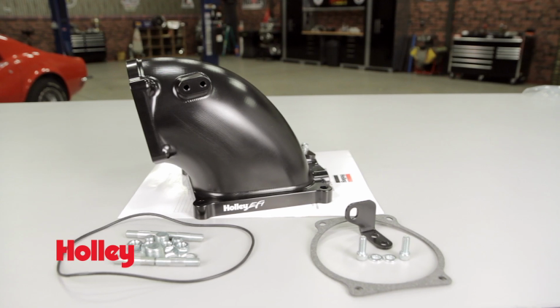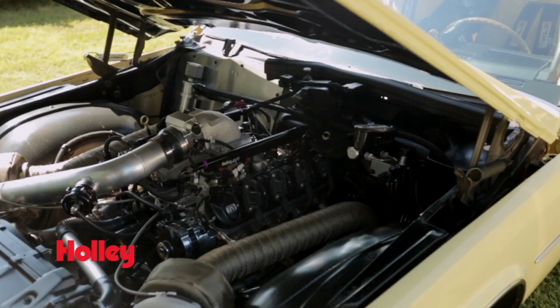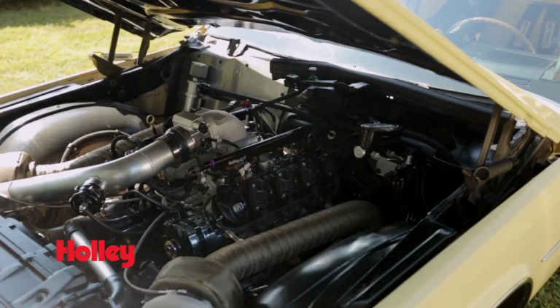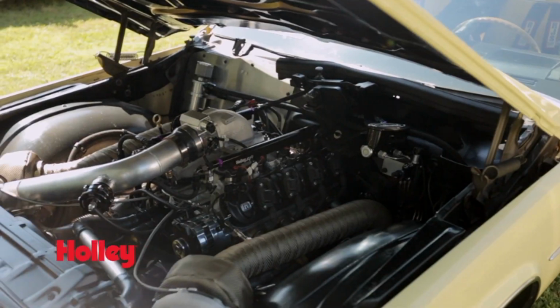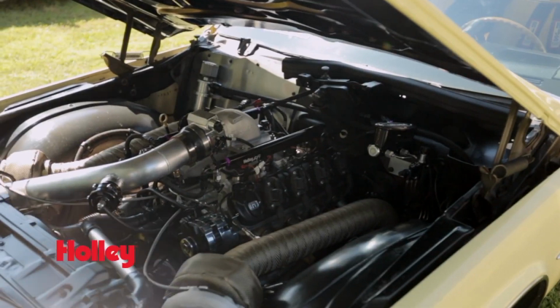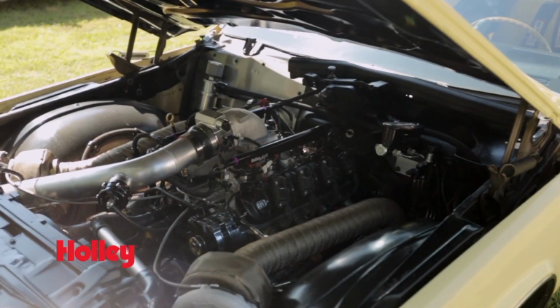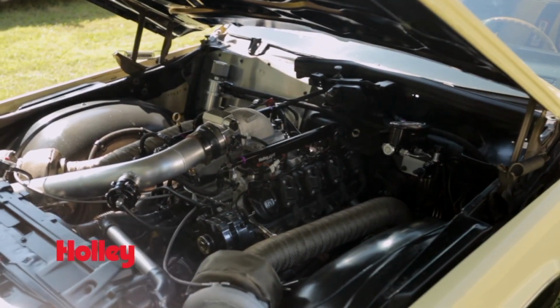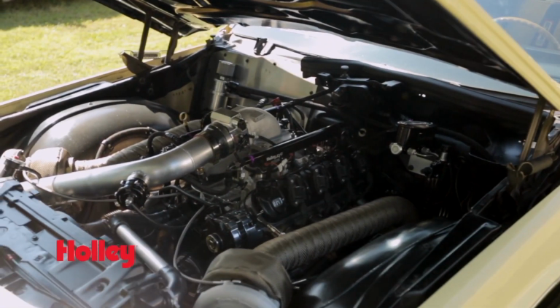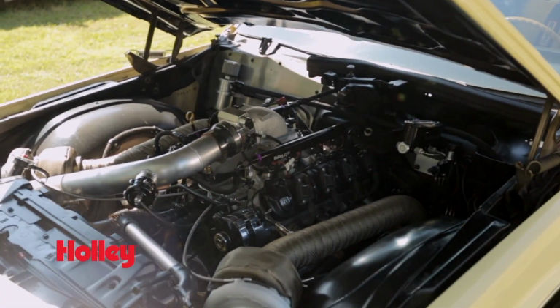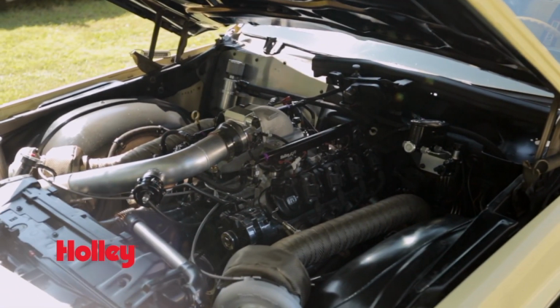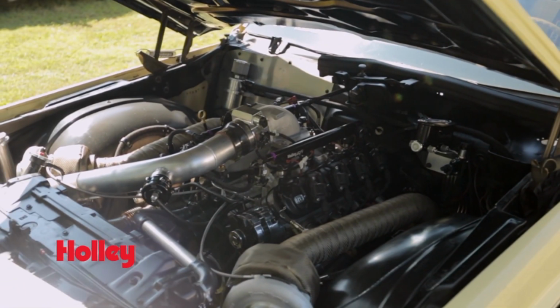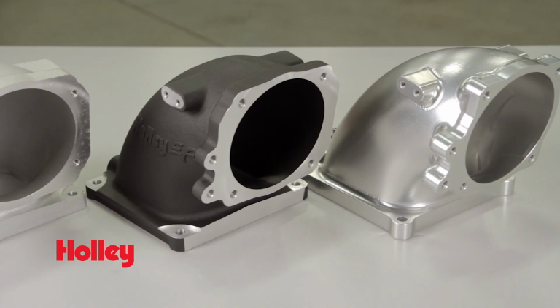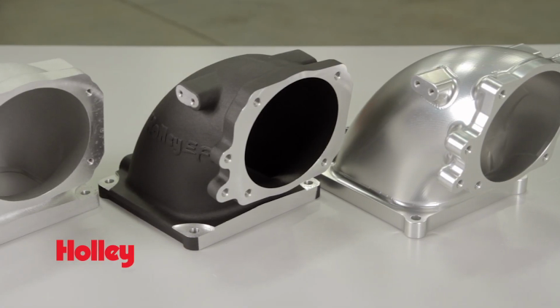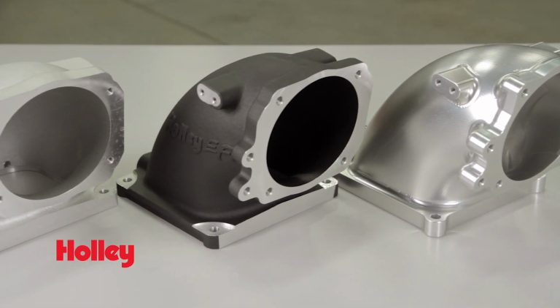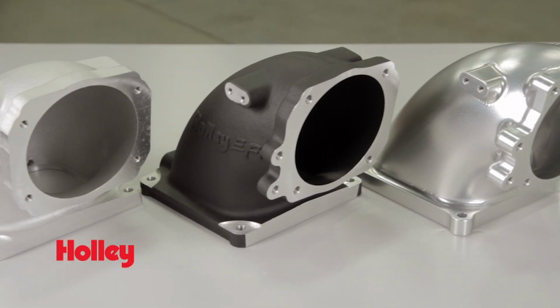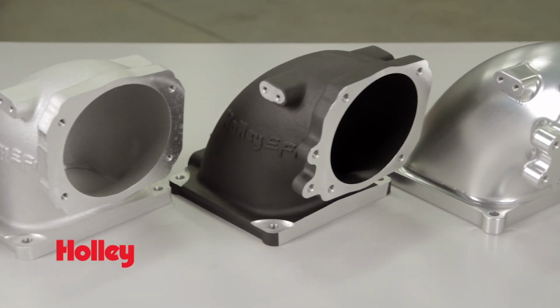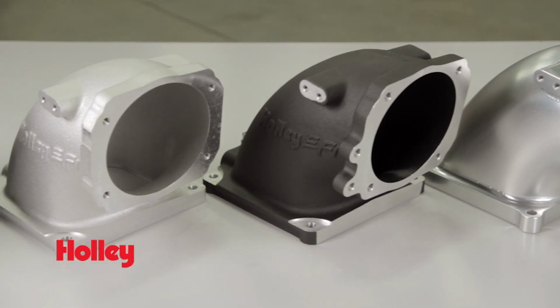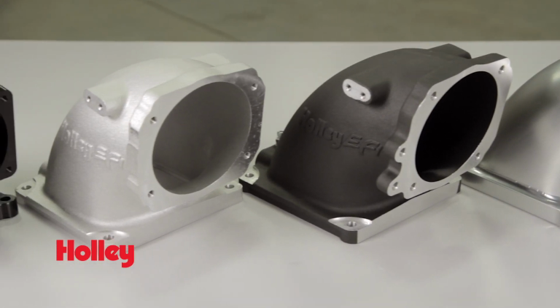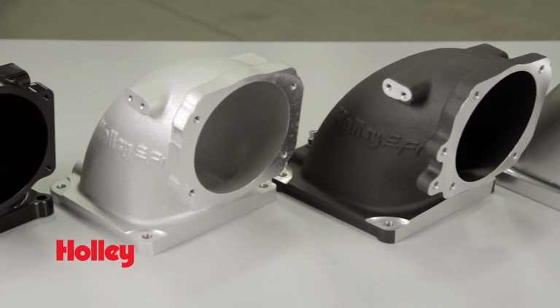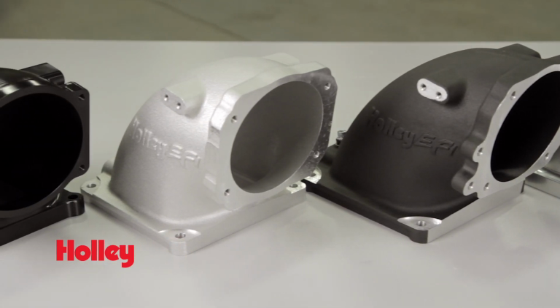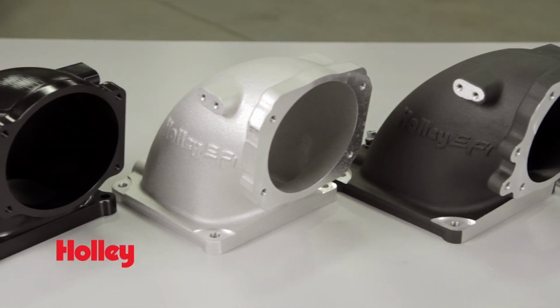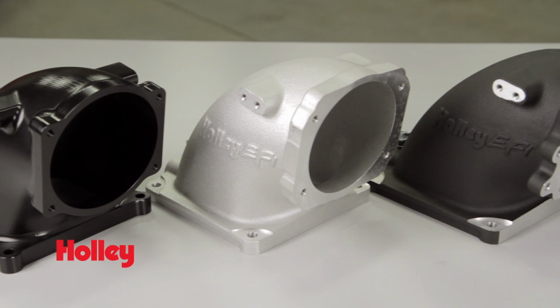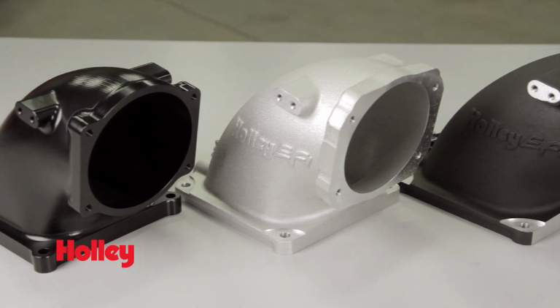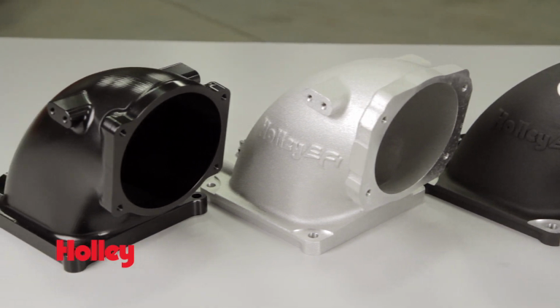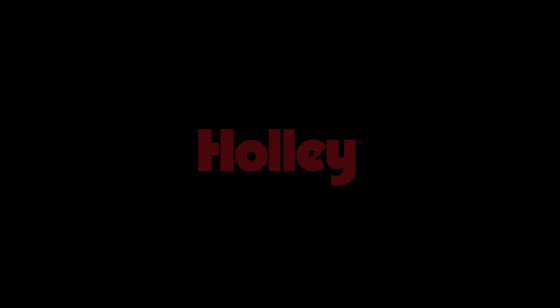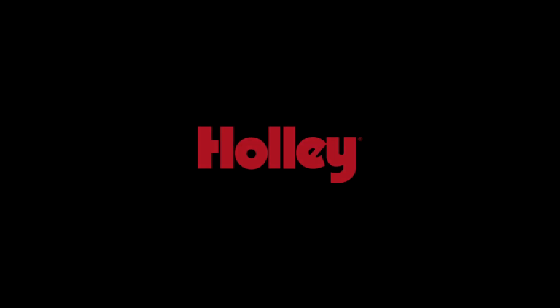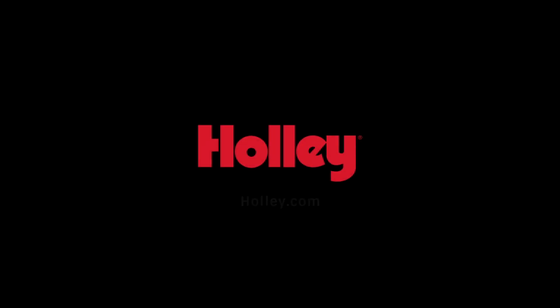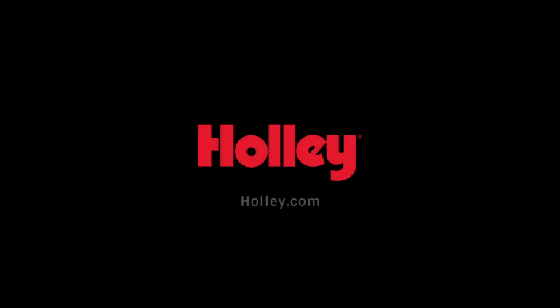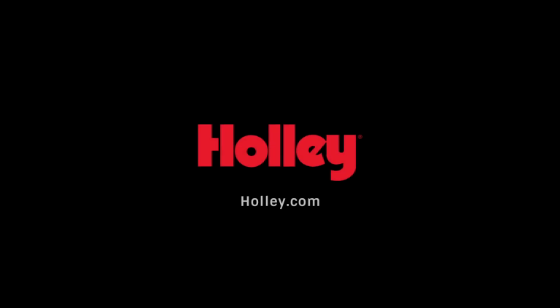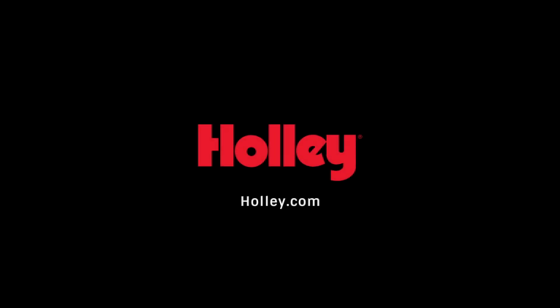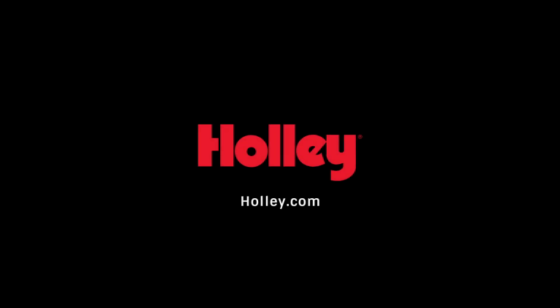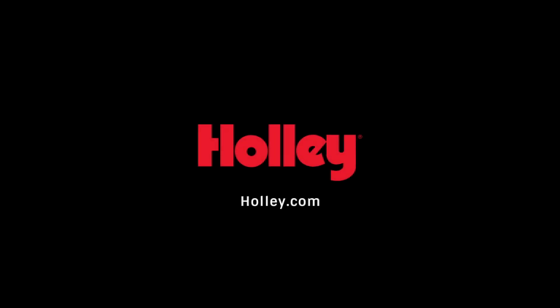Easily bolt on a blower or turbo to your high performance intake manifold with Holley EFI's throttle body intake elbows. Get one now at Holley.com.